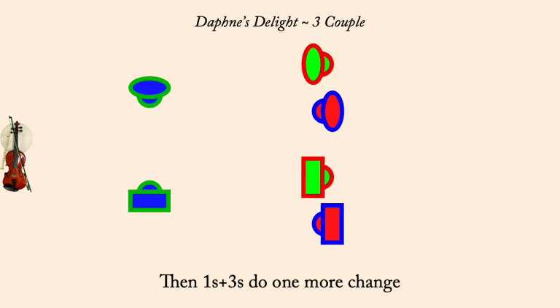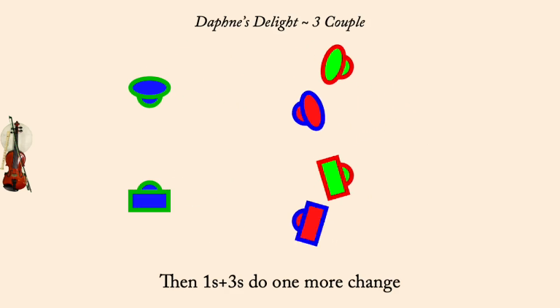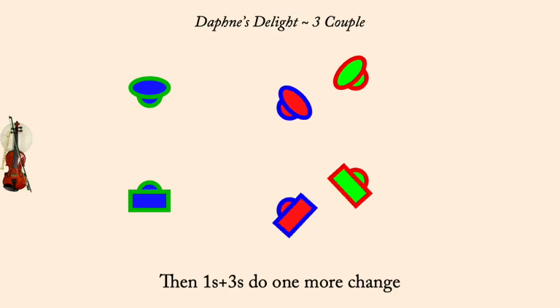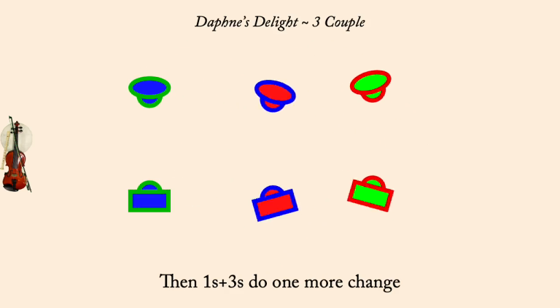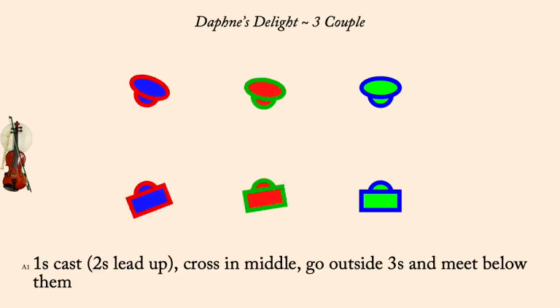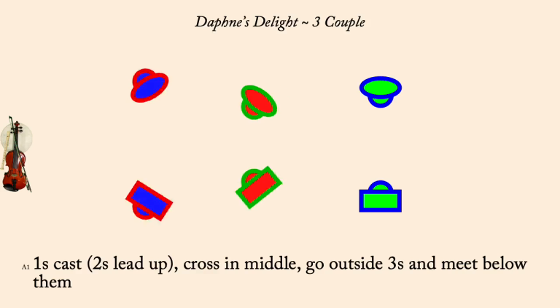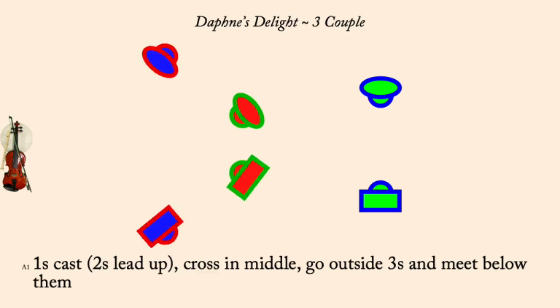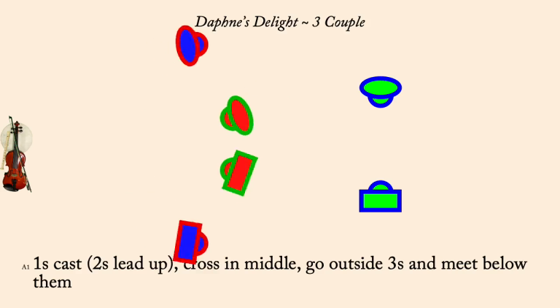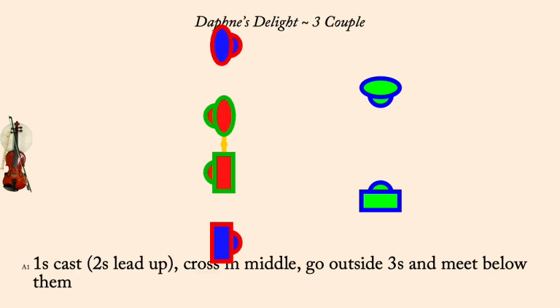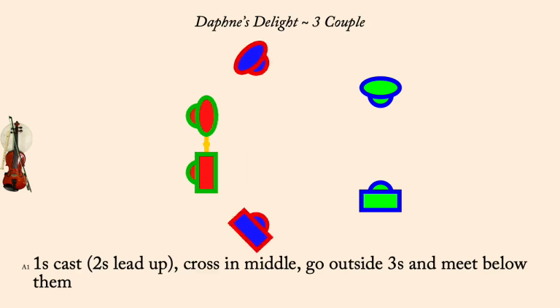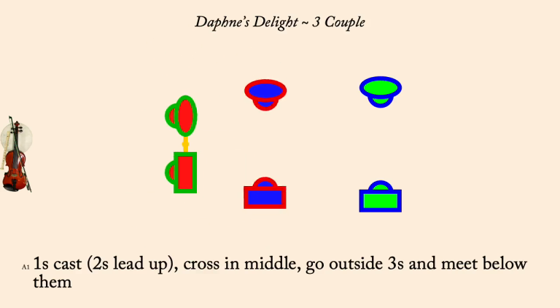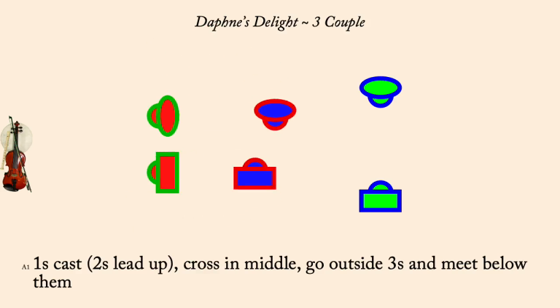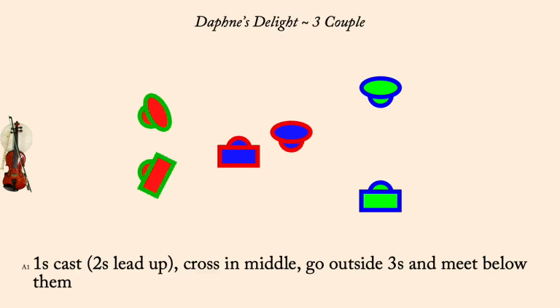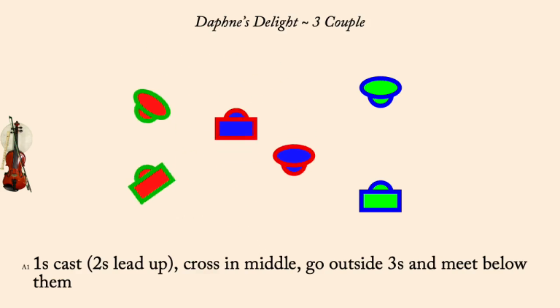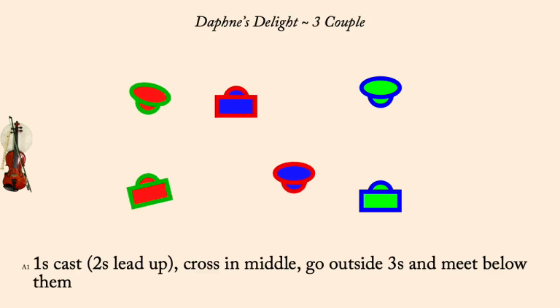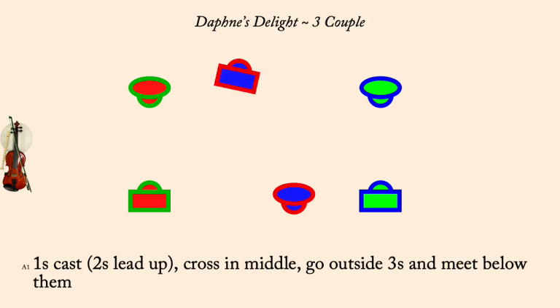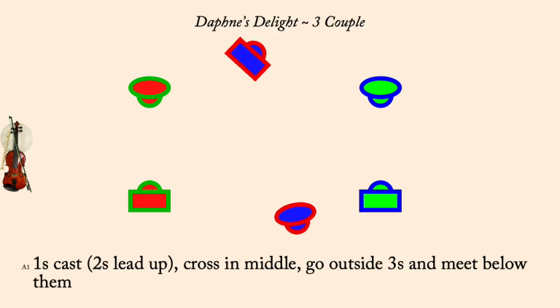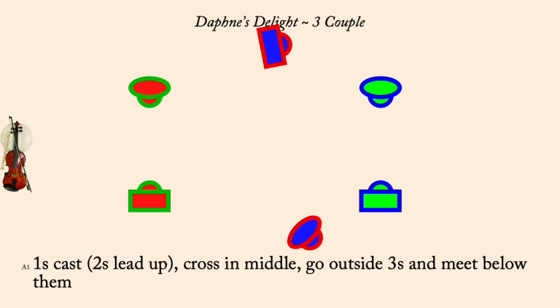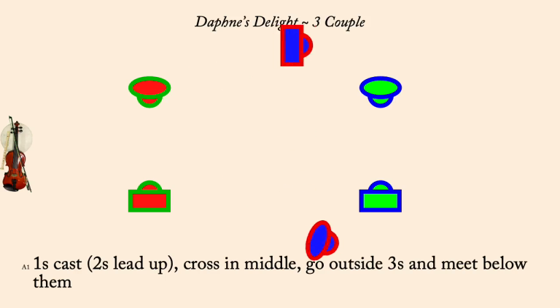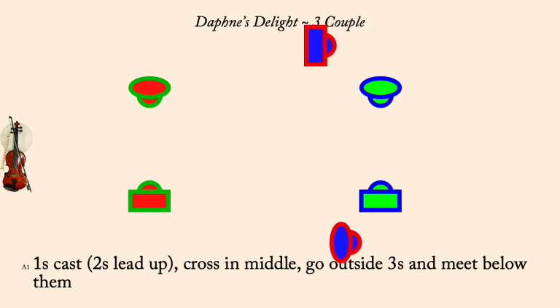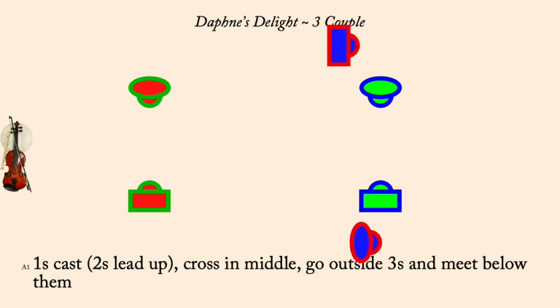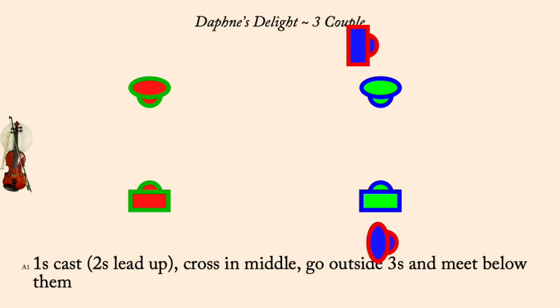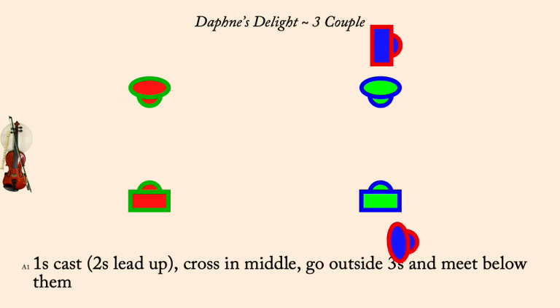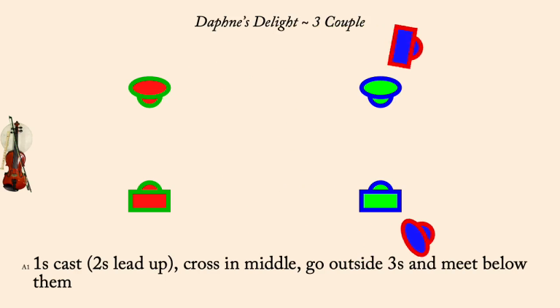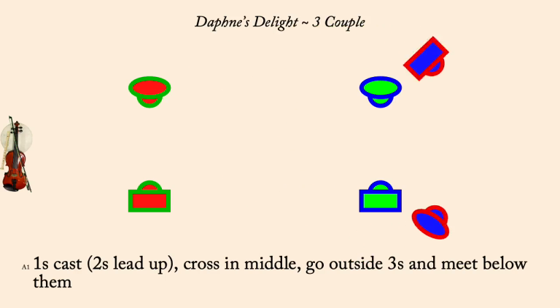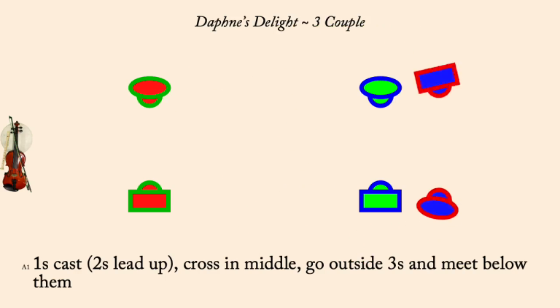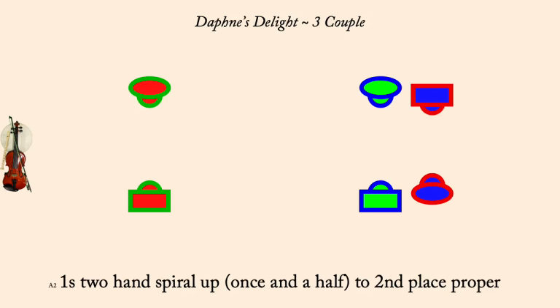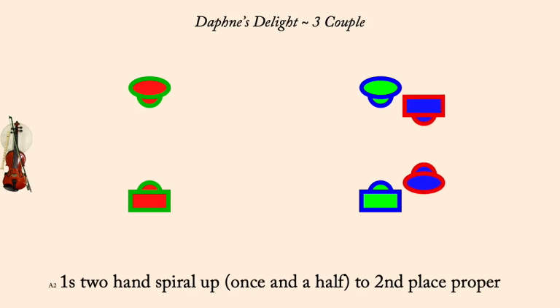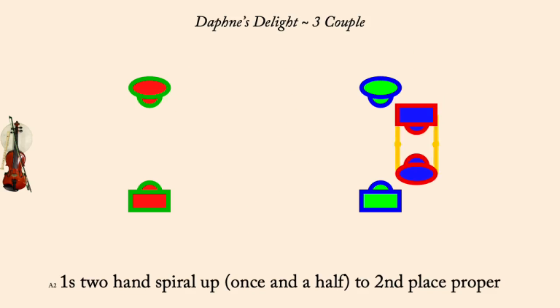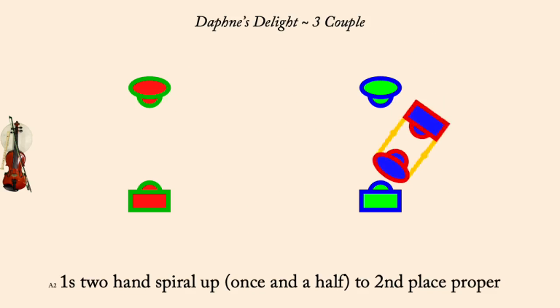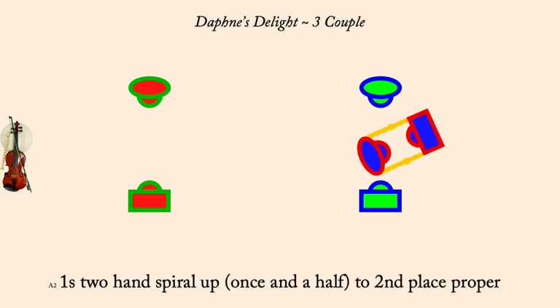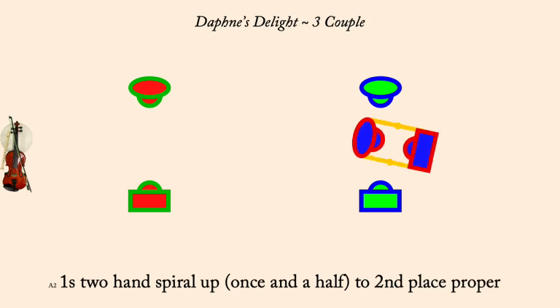Ones cast, cross go below threes, twos lead up. Ones two-hand spiral up to second place proper.